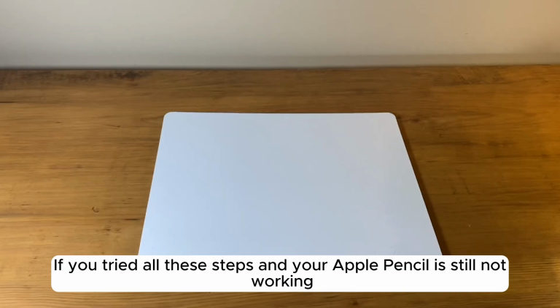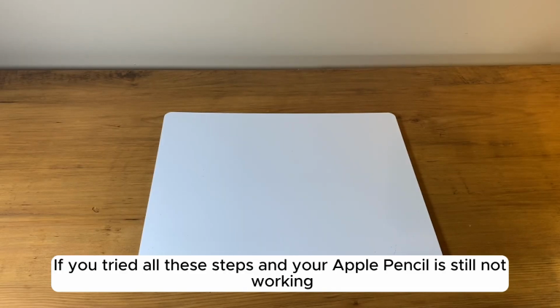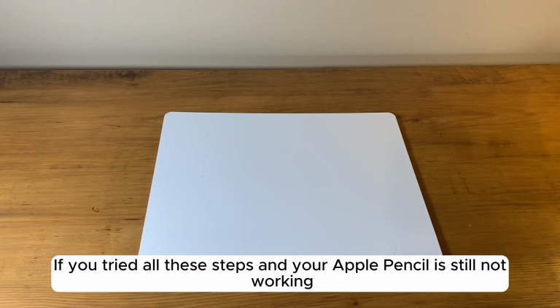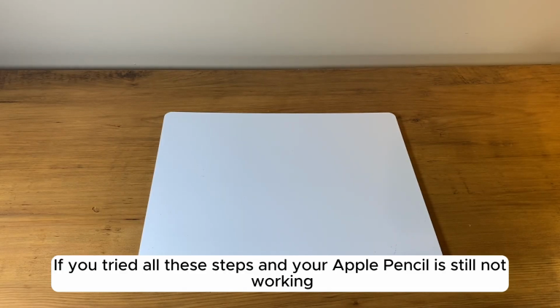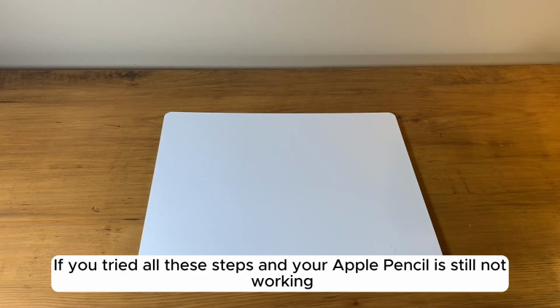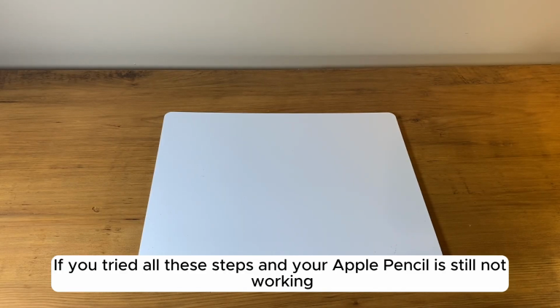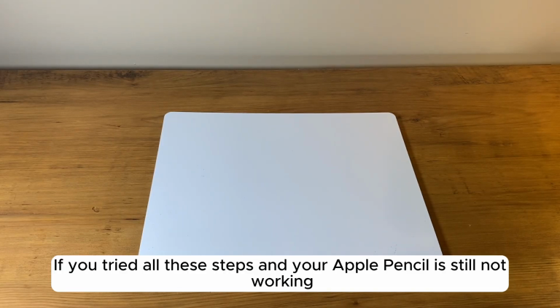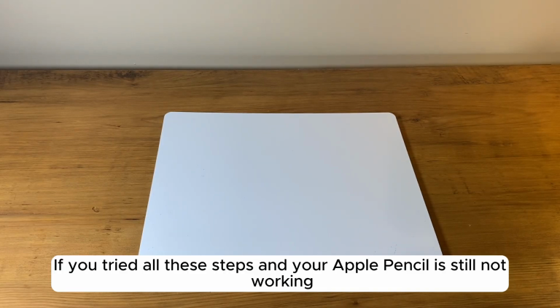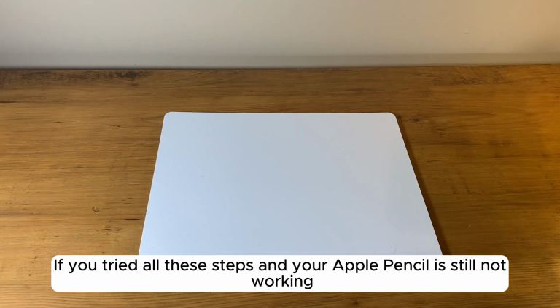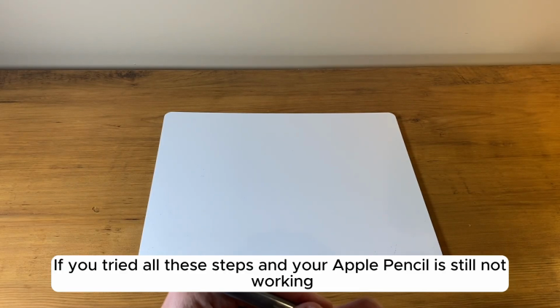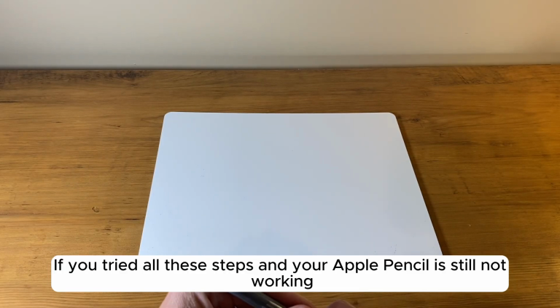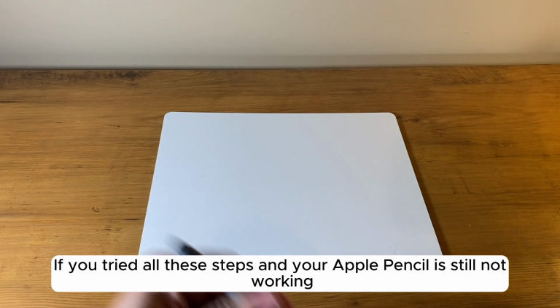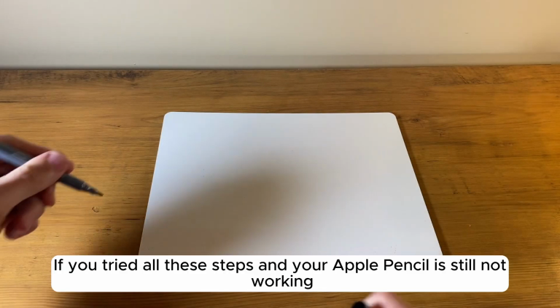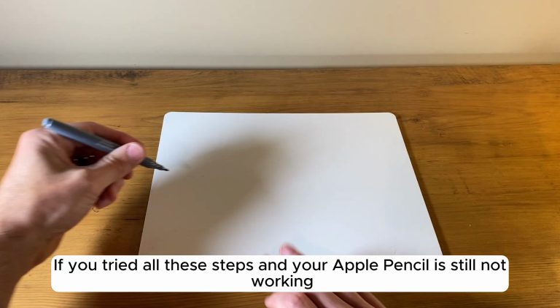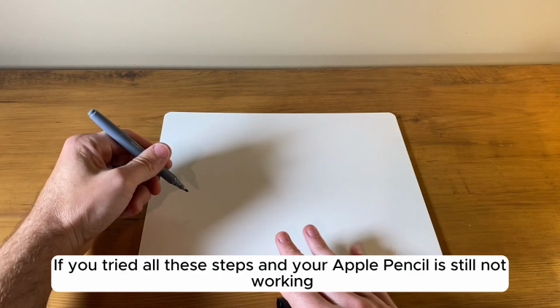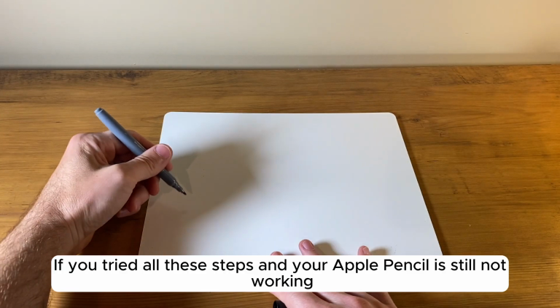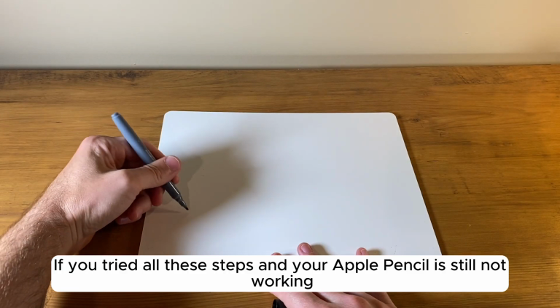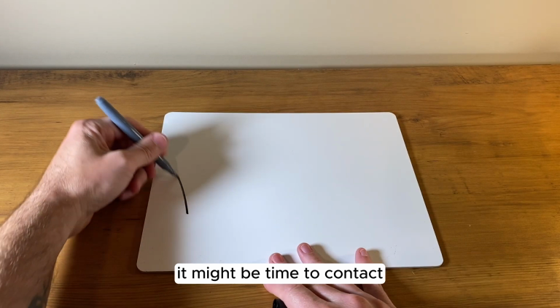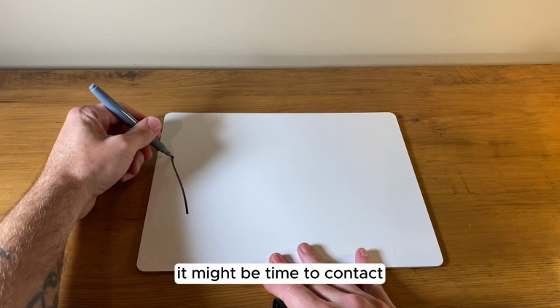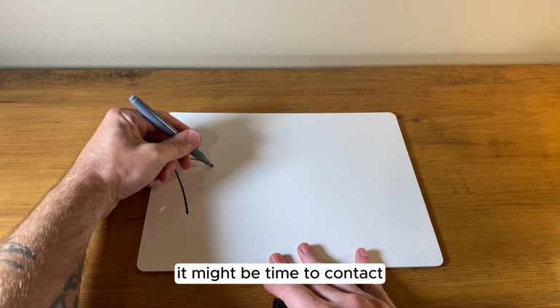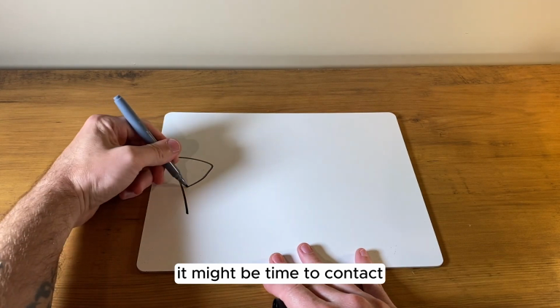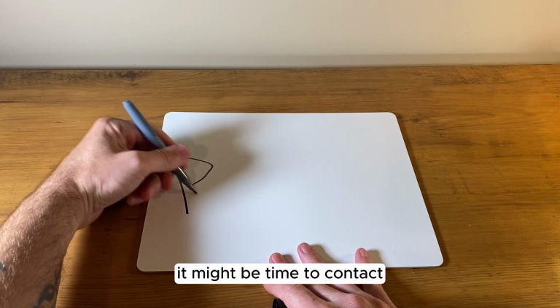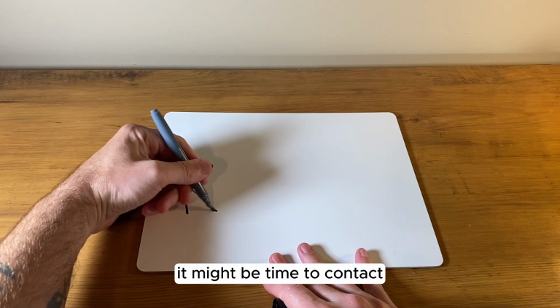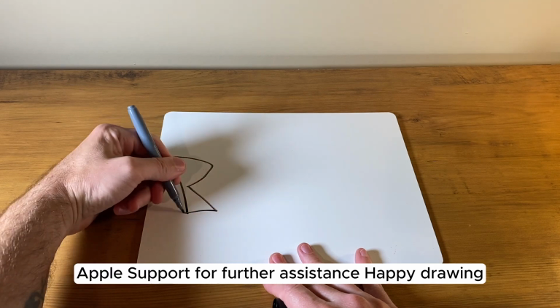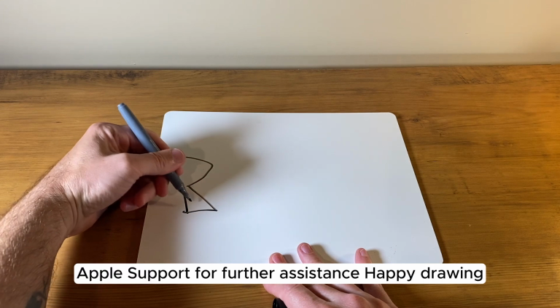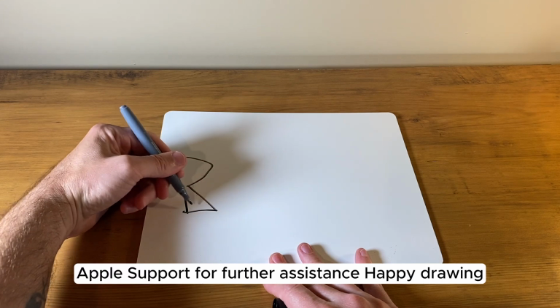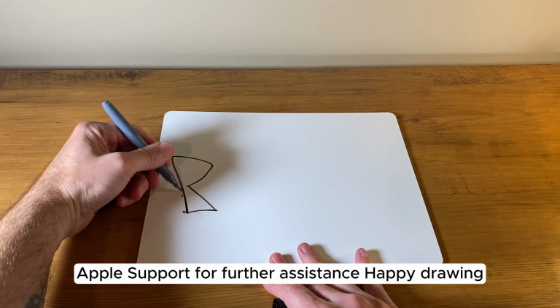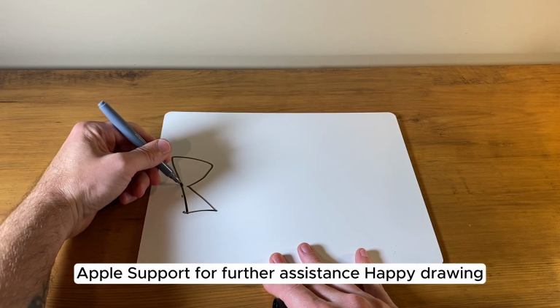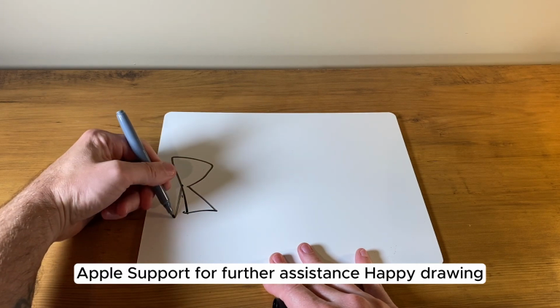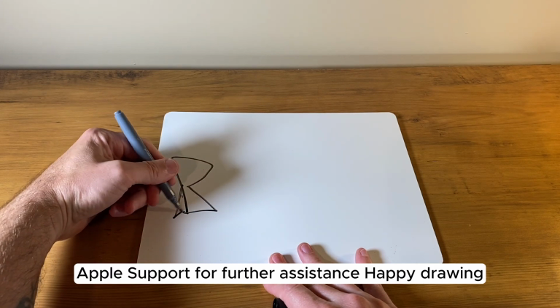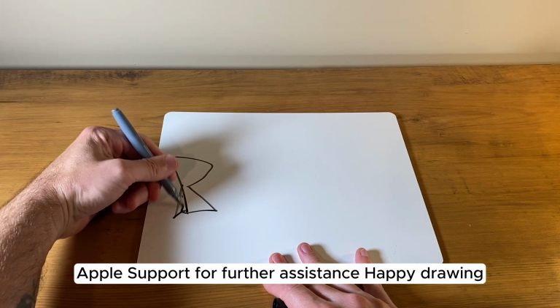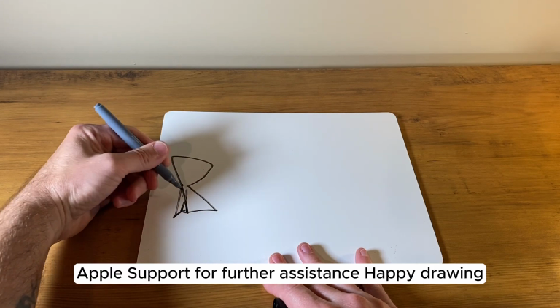If you tried all these steps and your Apple Pencil is still not working, it might be time to contact Apple Support for further assistance.